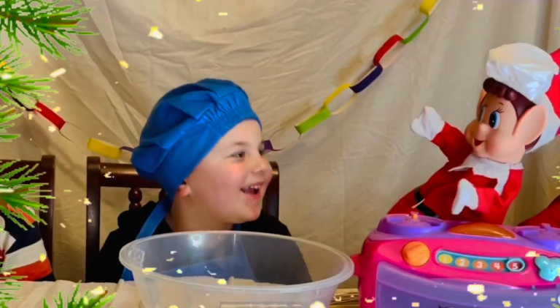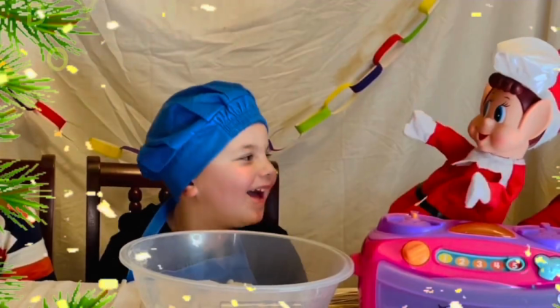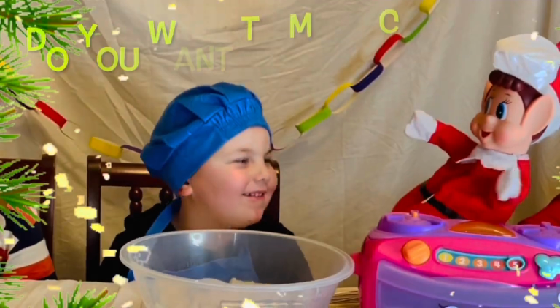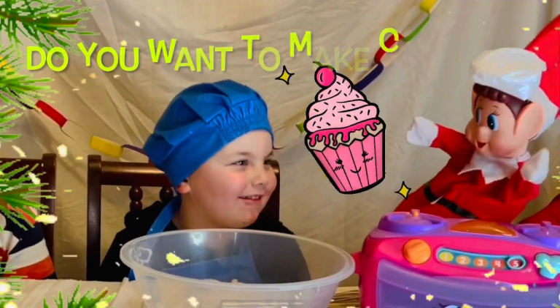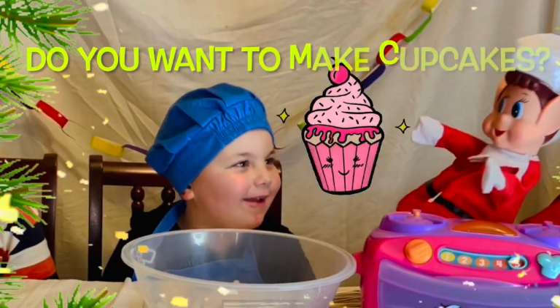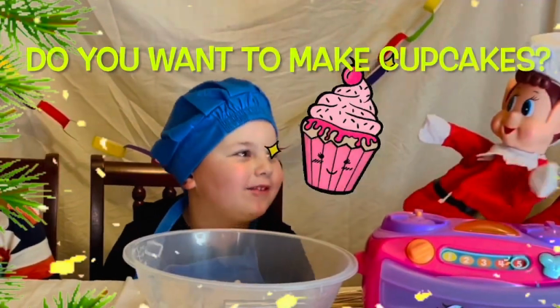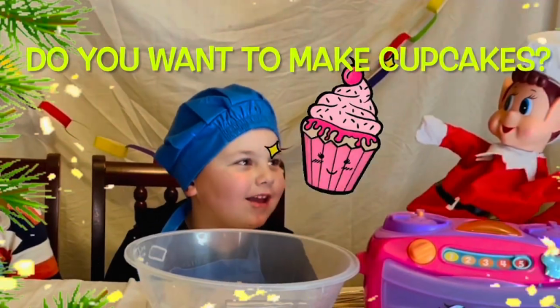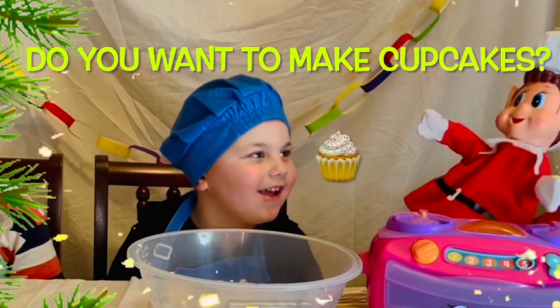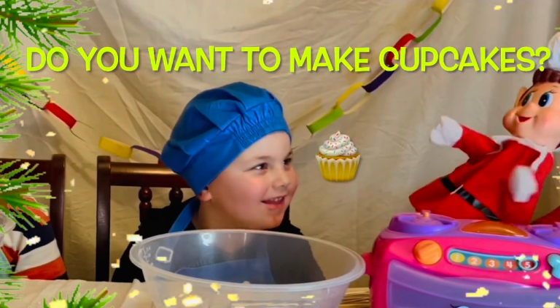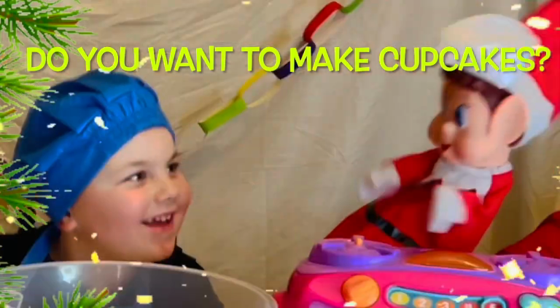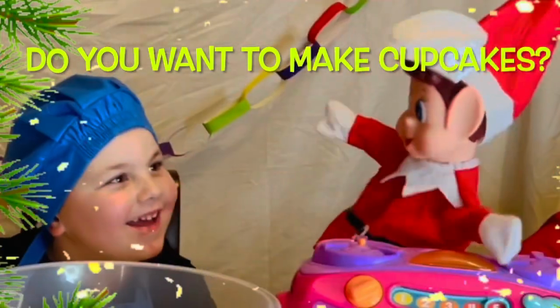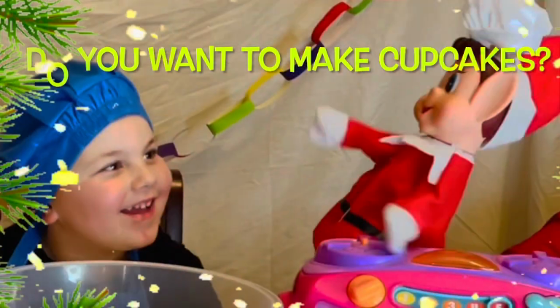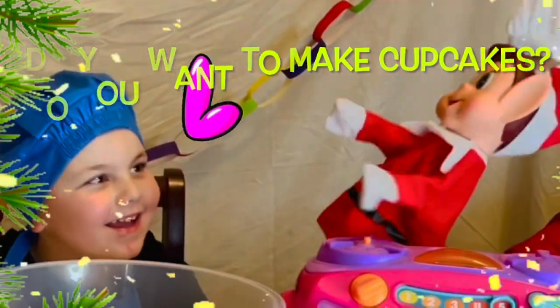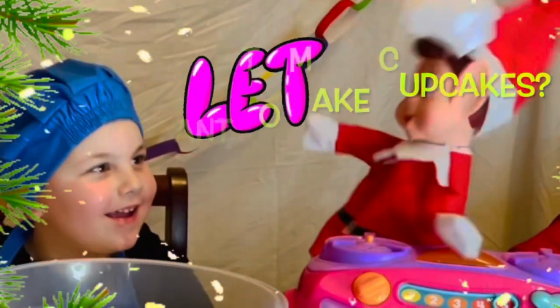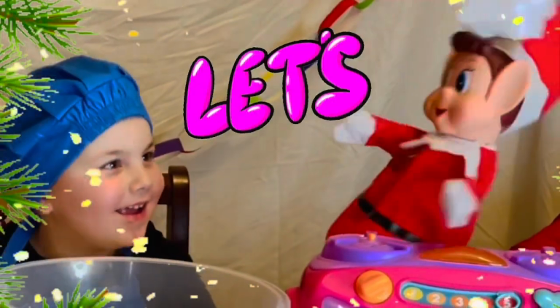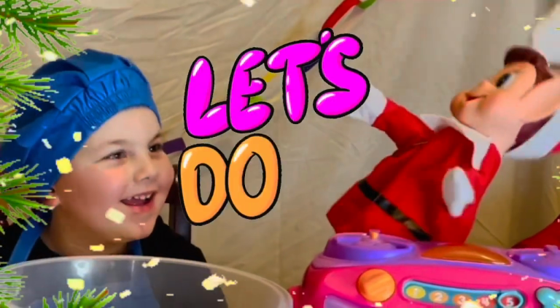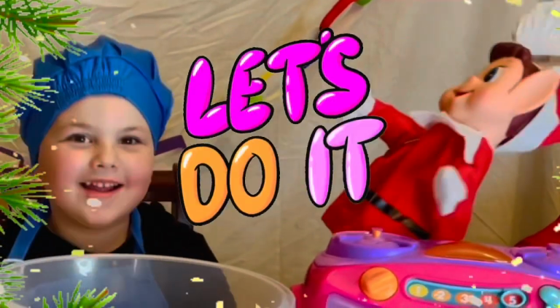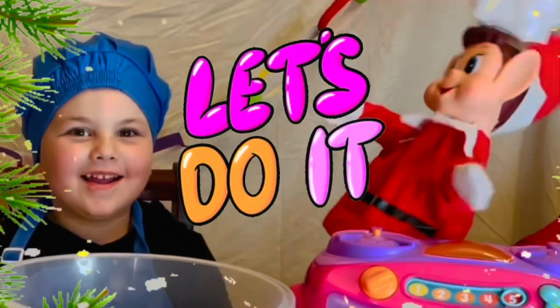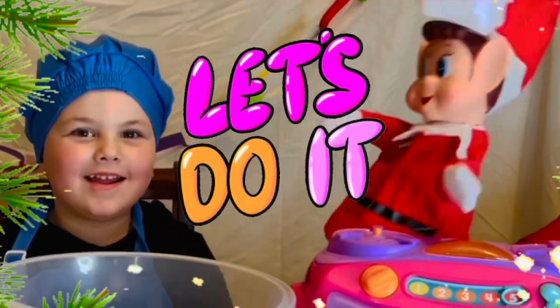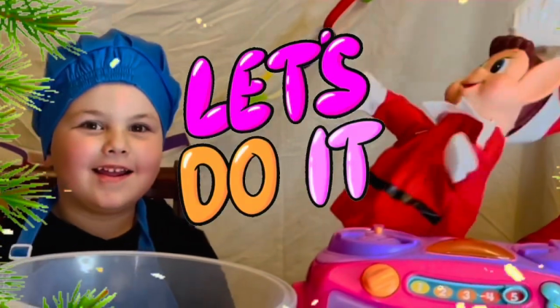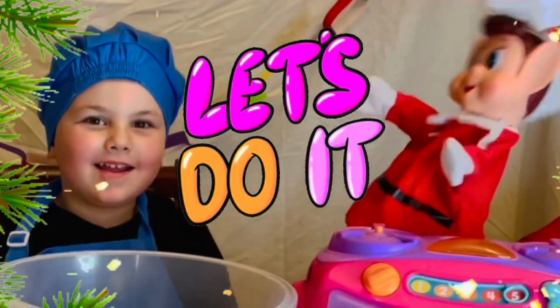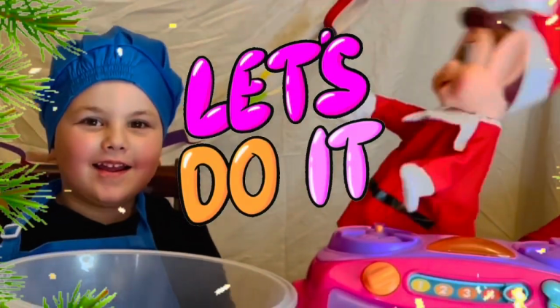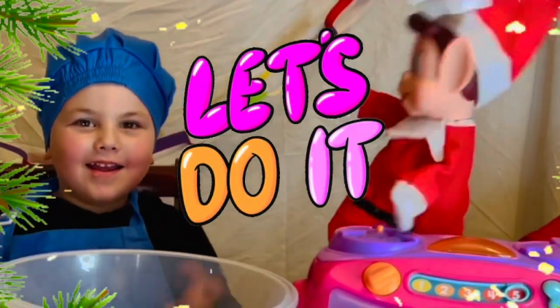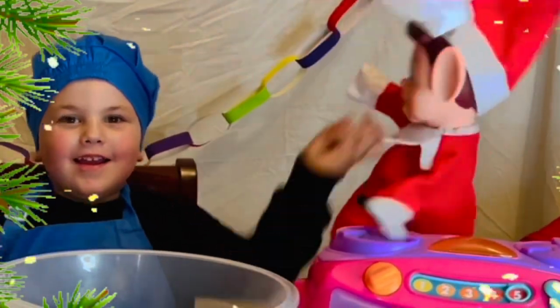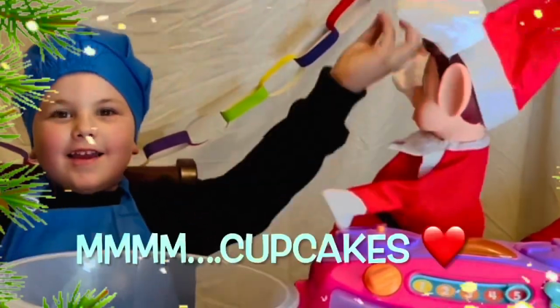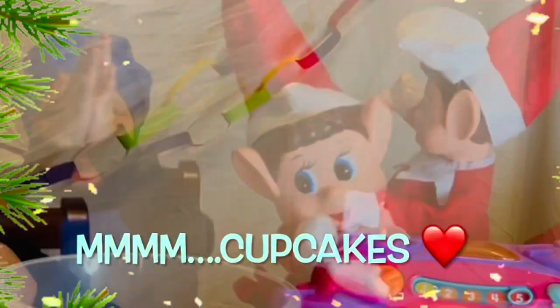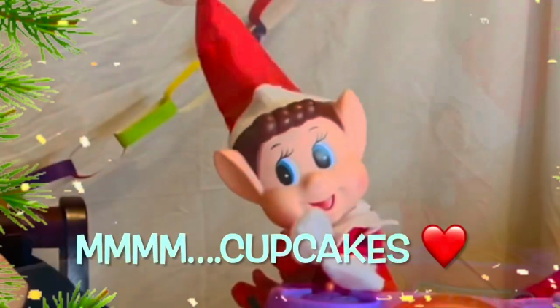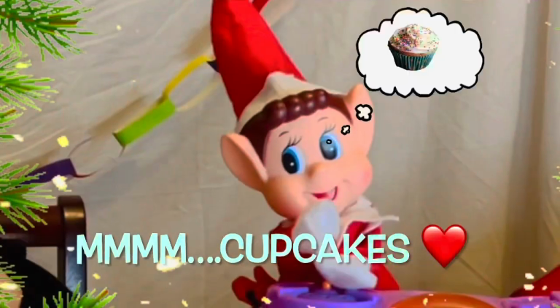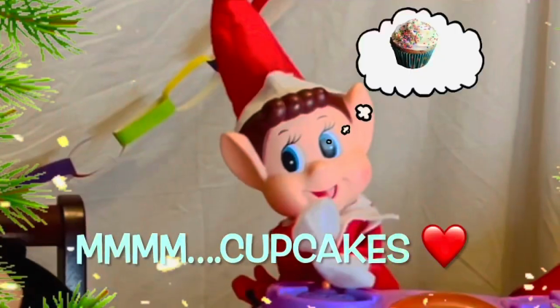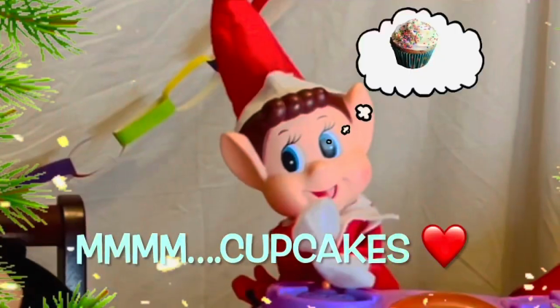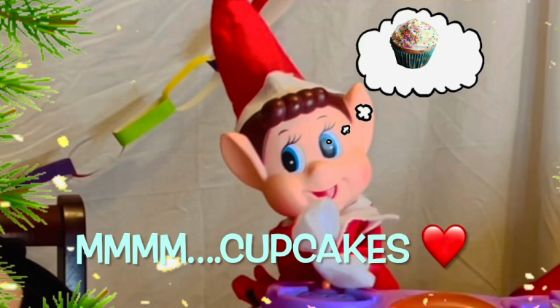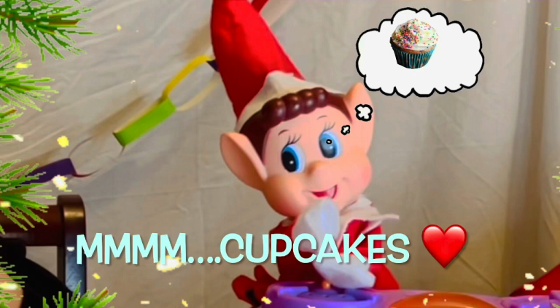Do my cupcakes help? Yes, I do. Mmm, cupcakes.